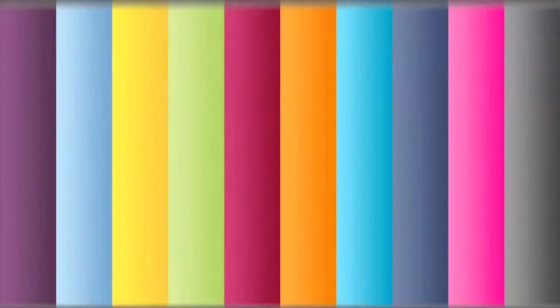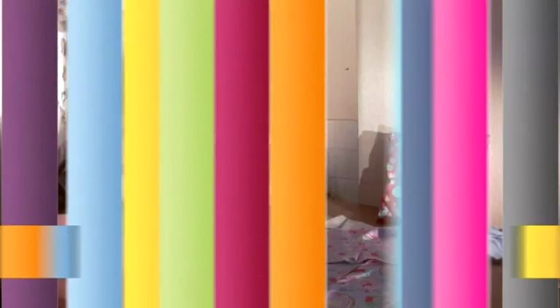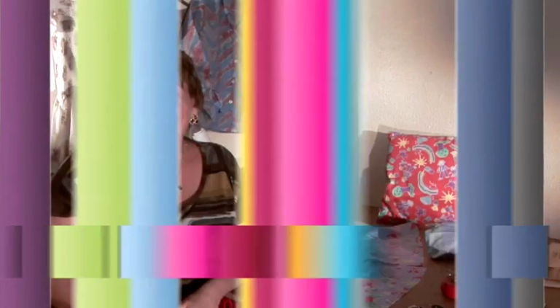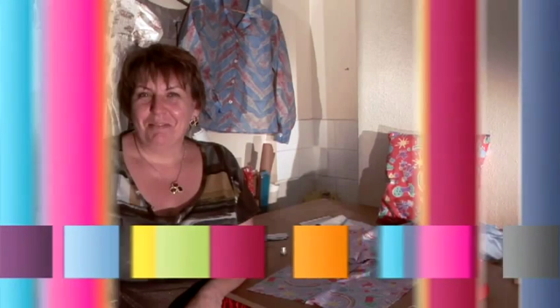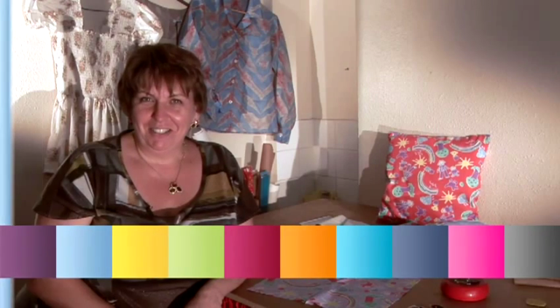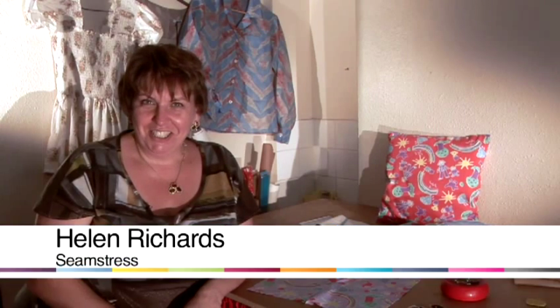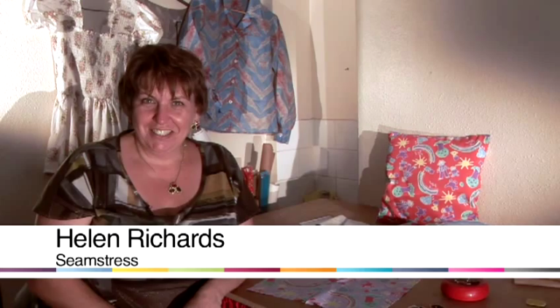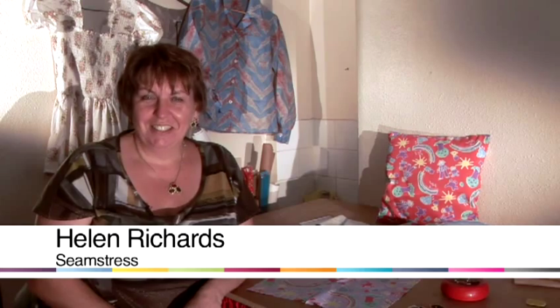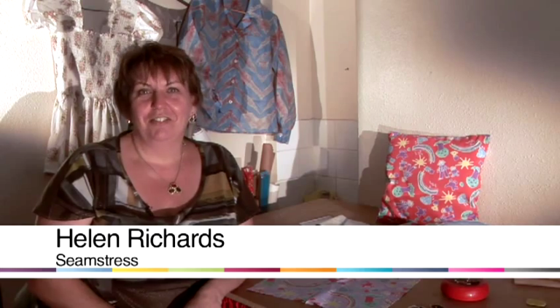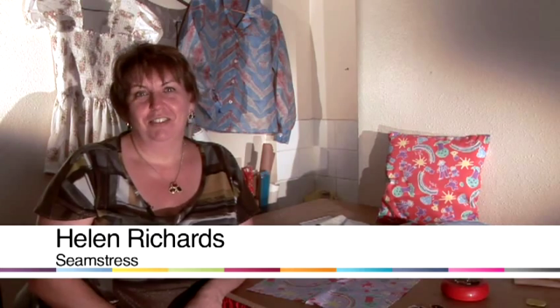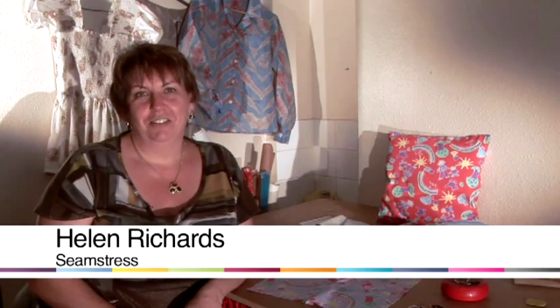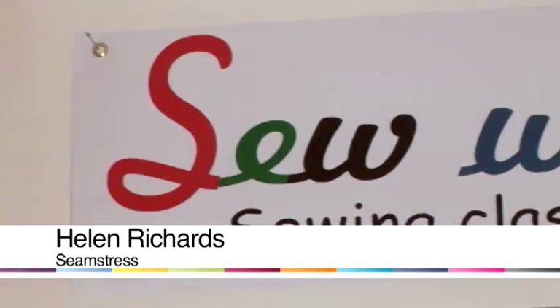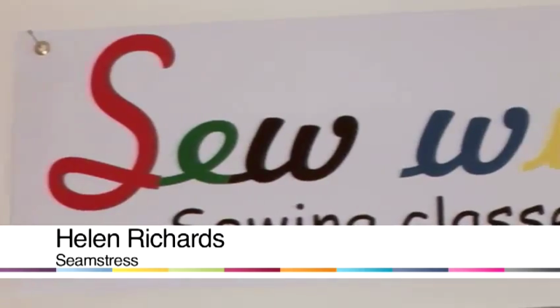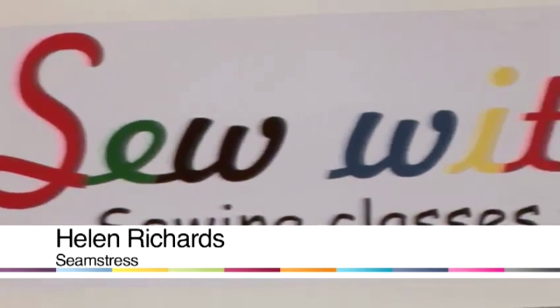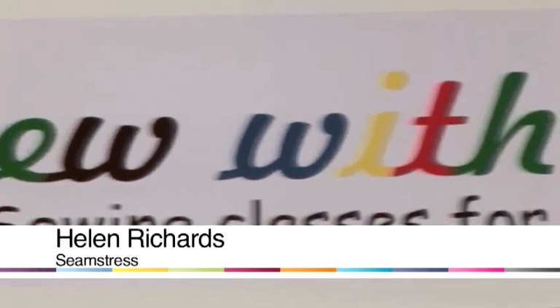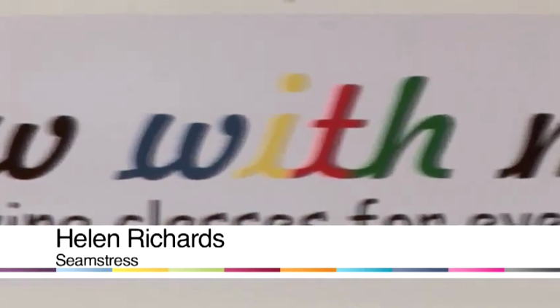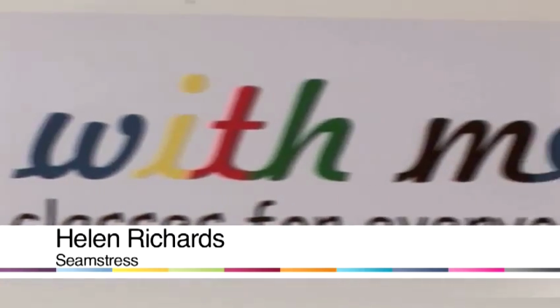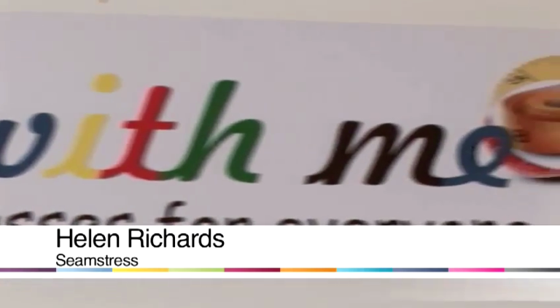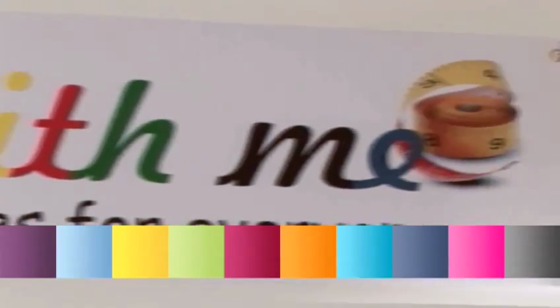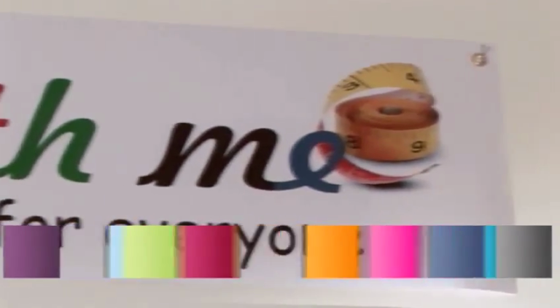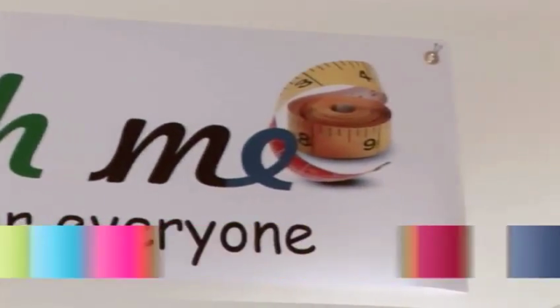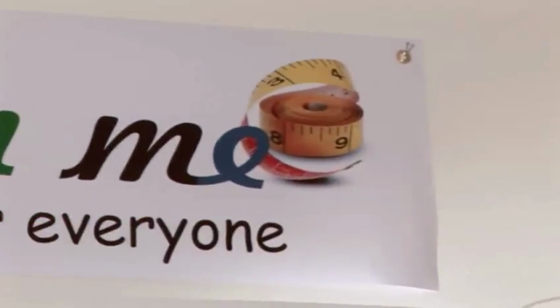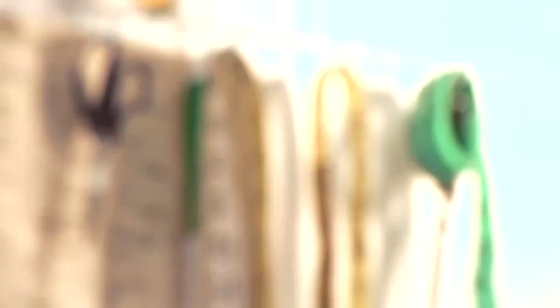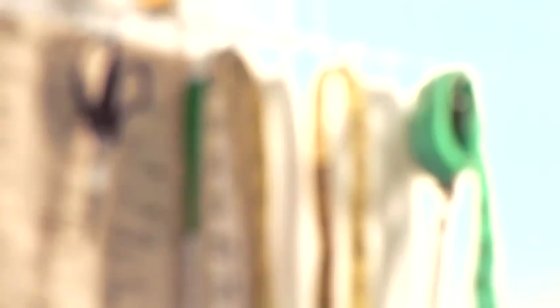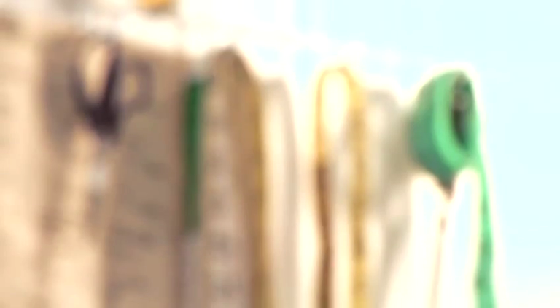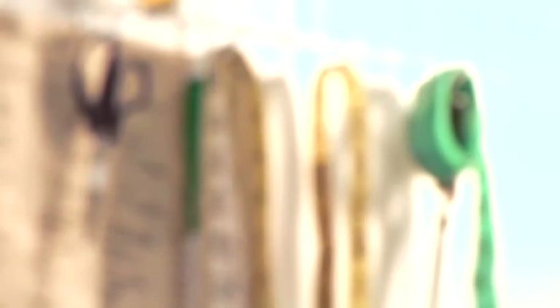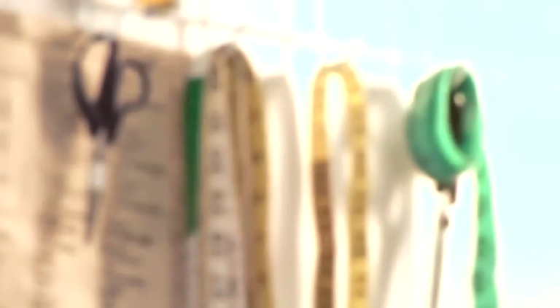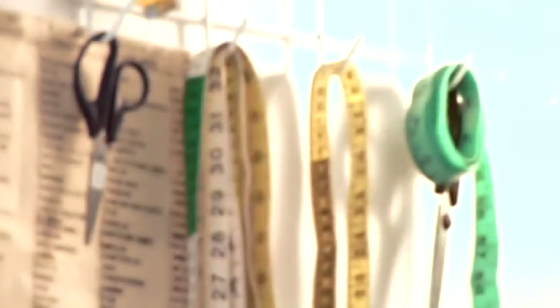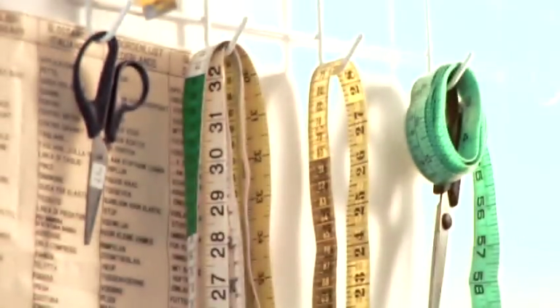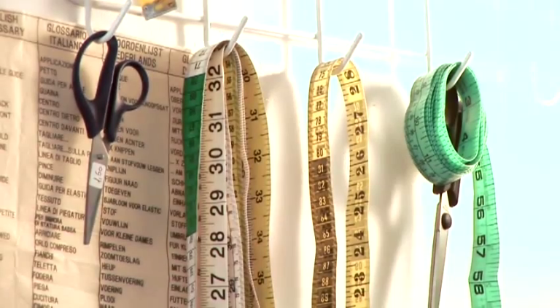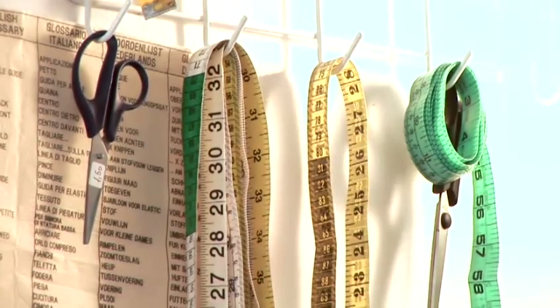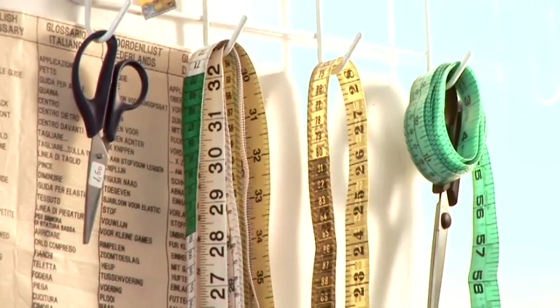Hi, I'm Helen Richards, founder of Sew With Me — sewing classes for everyone. Today I show you how to sew.